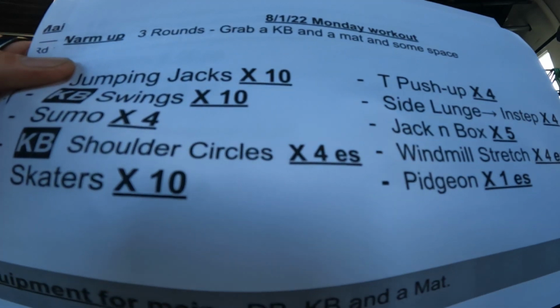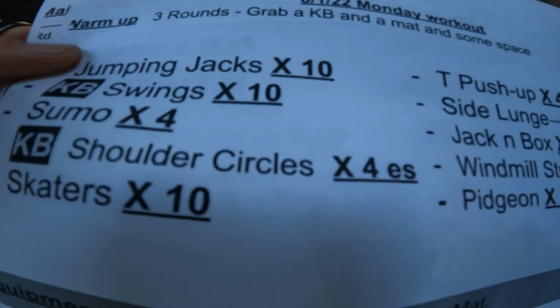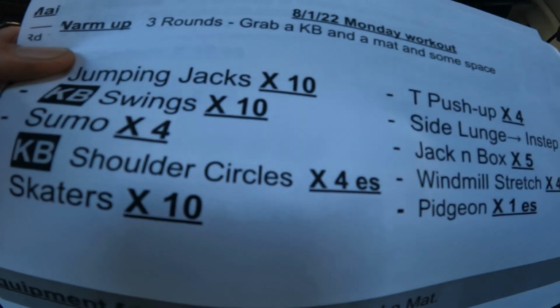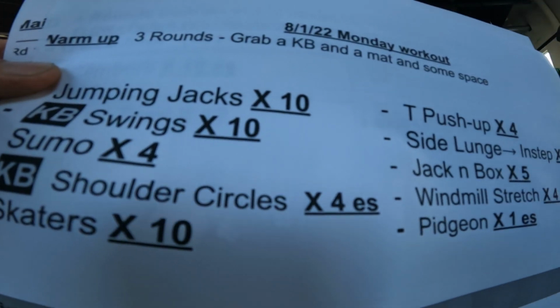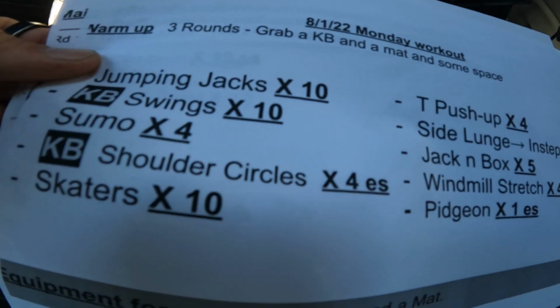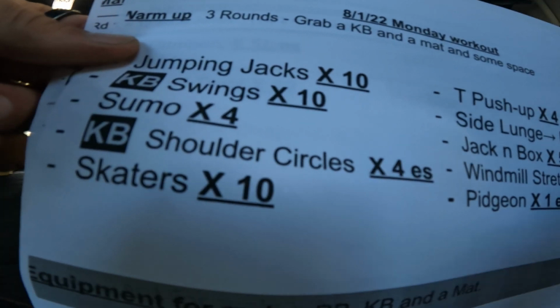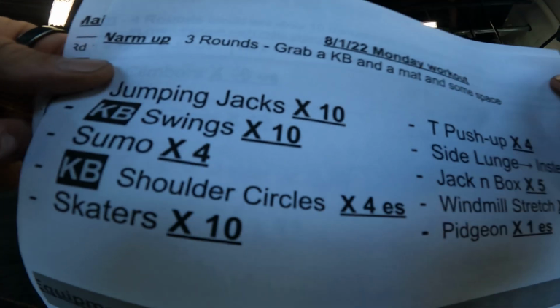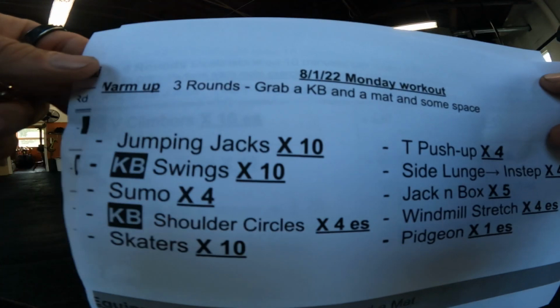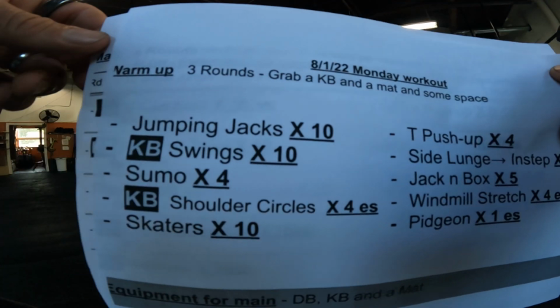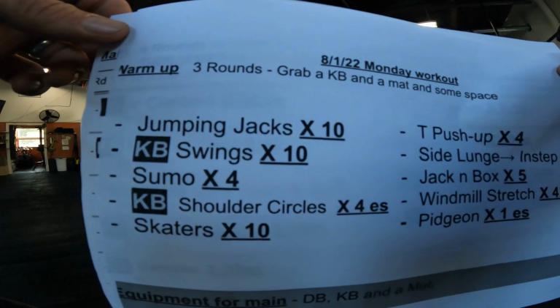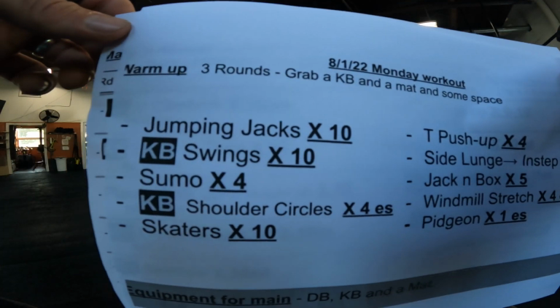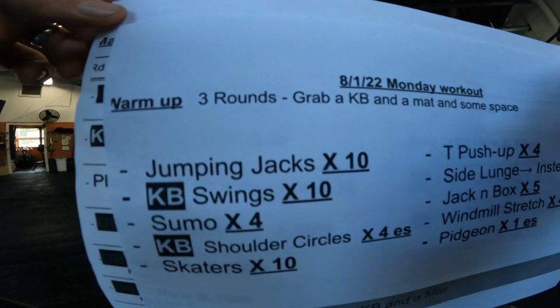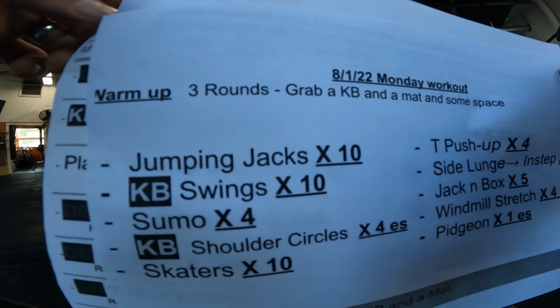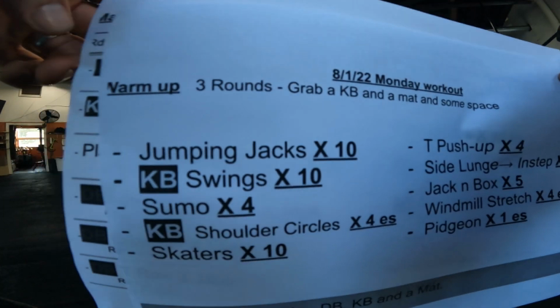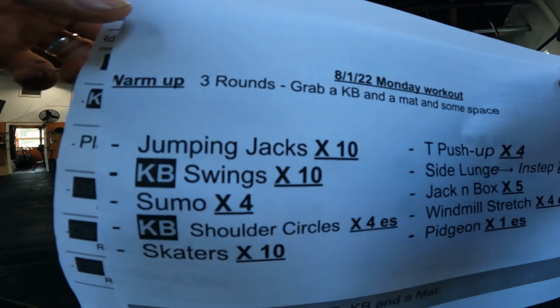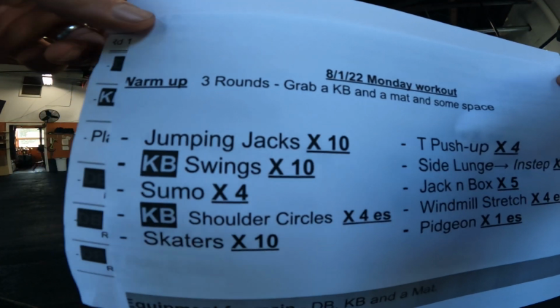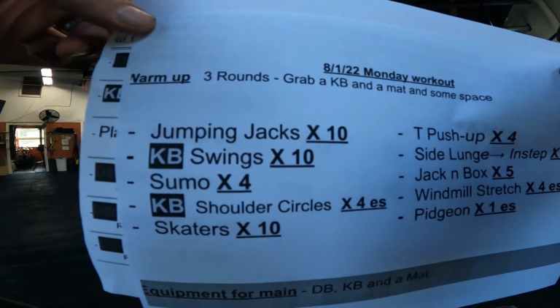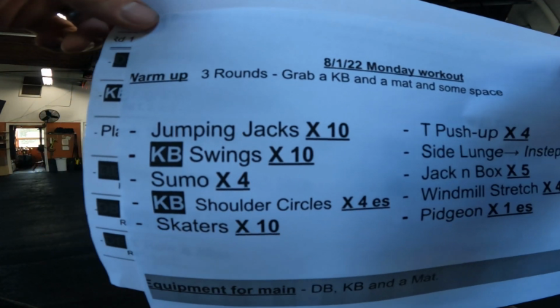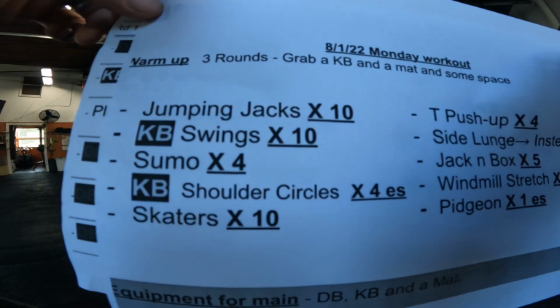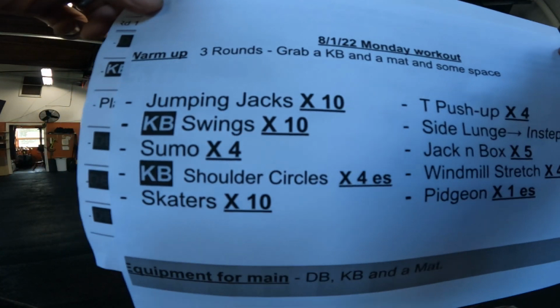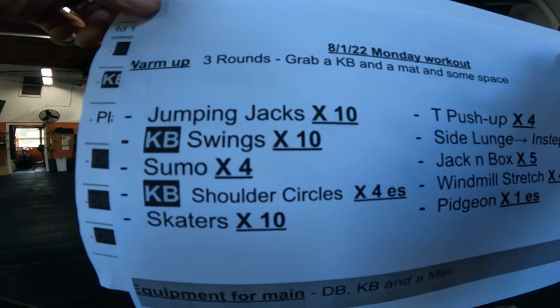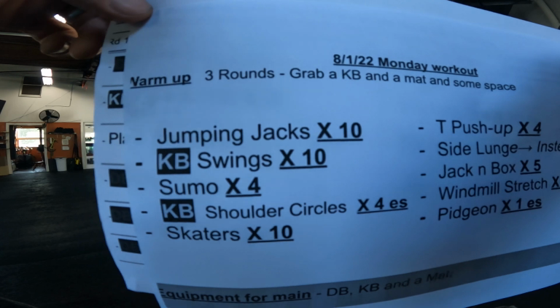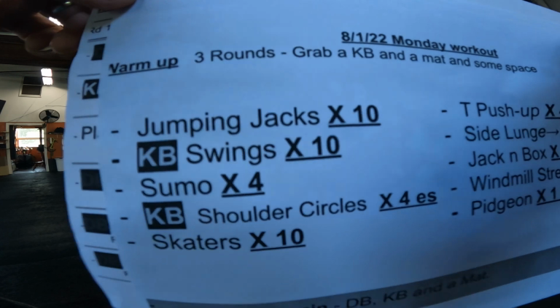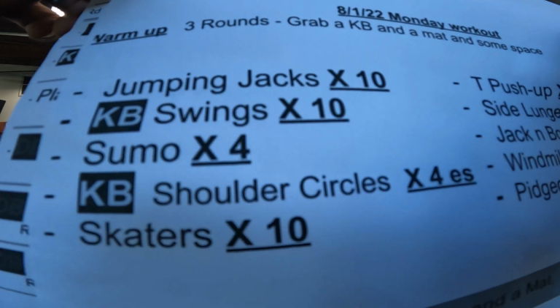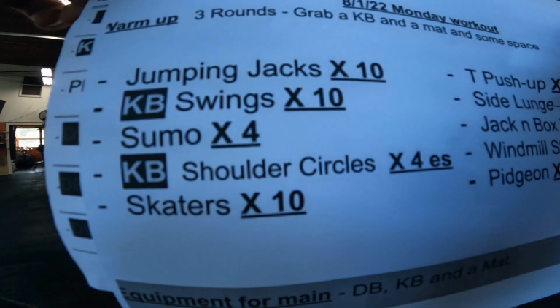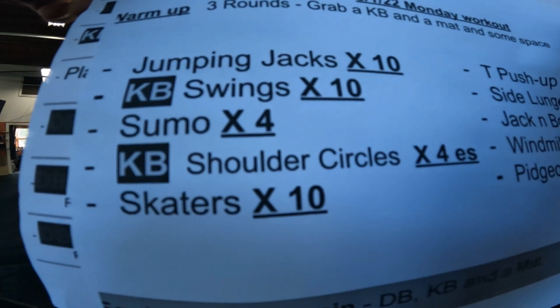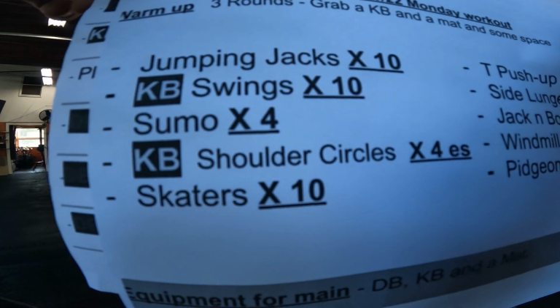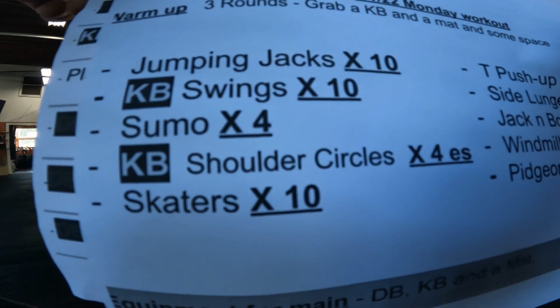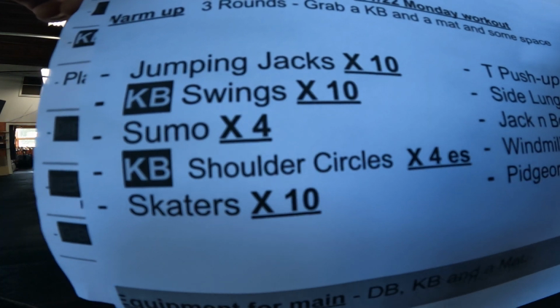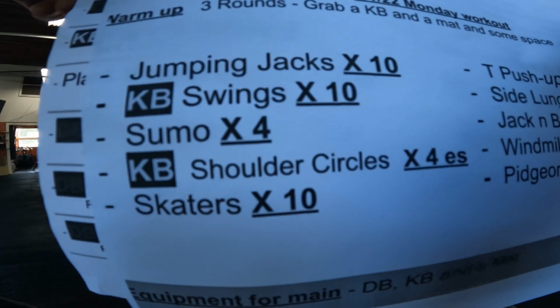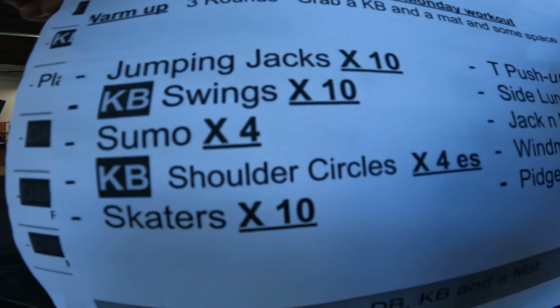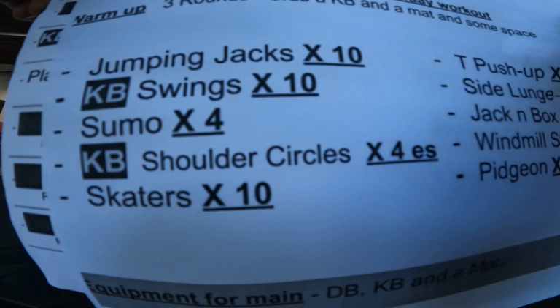Alright guys, let me go through this quick. You warm up, grab a mat and kettlebell, be in your own space, and we're going to do three rounds.